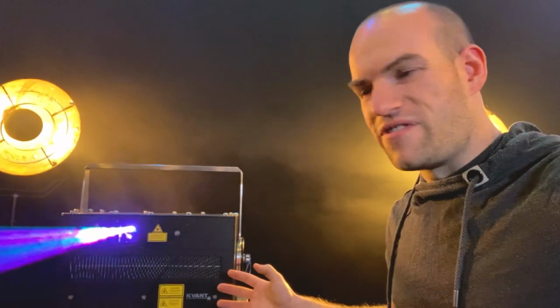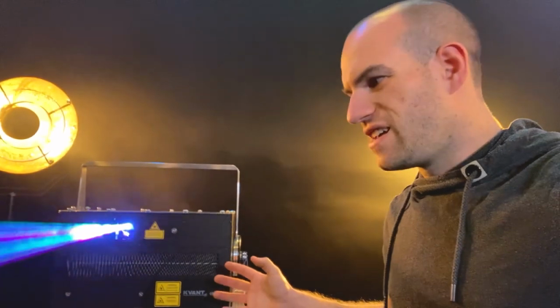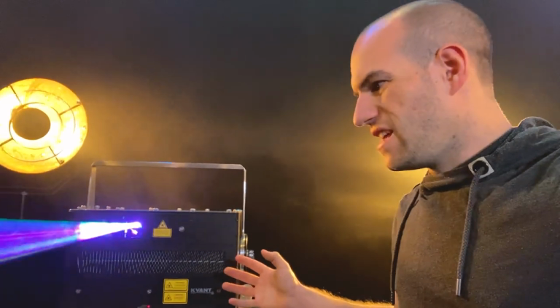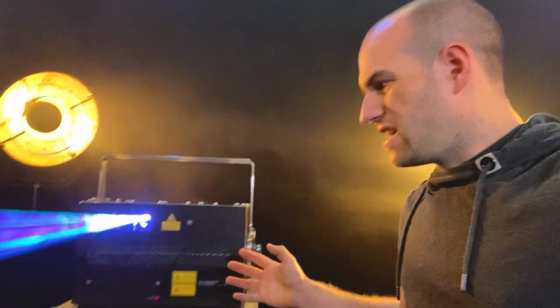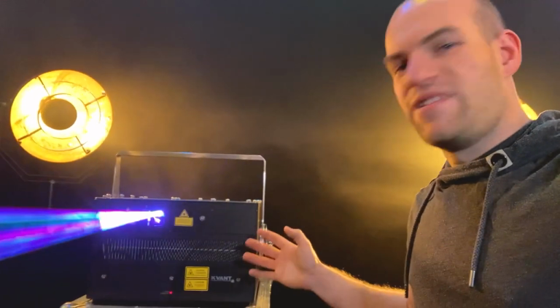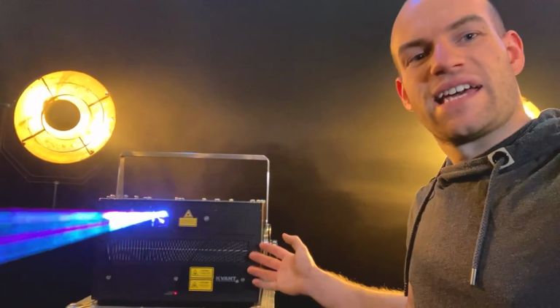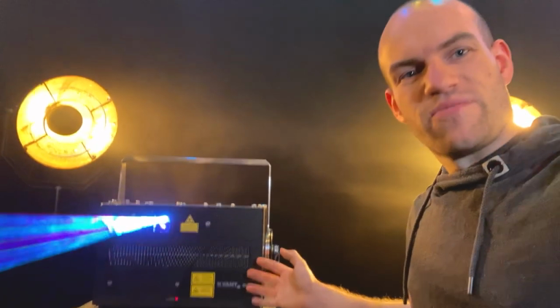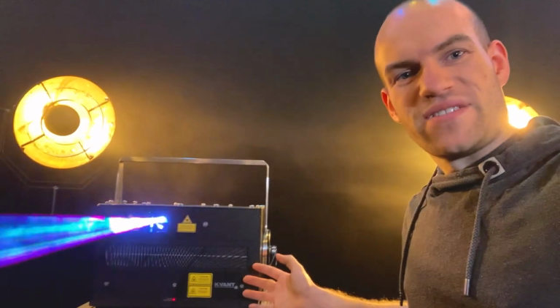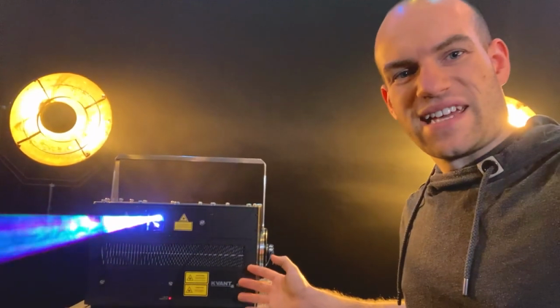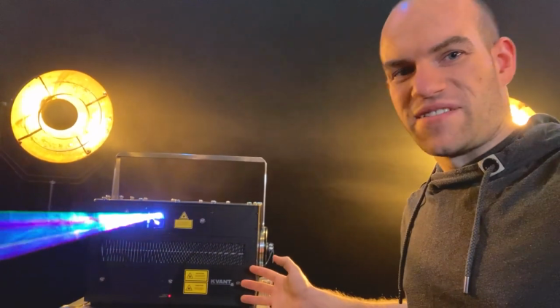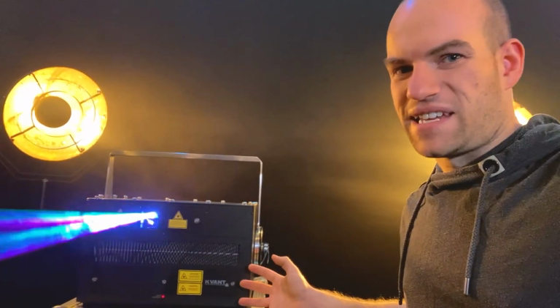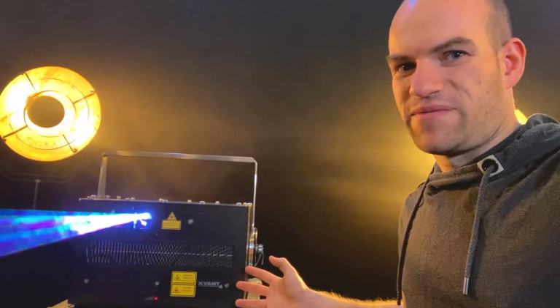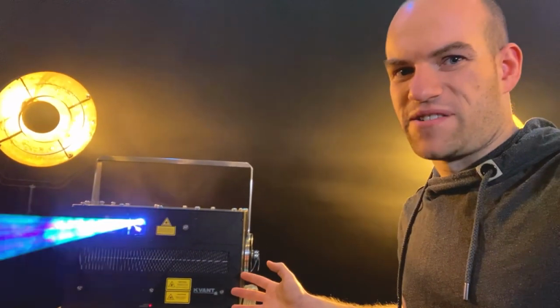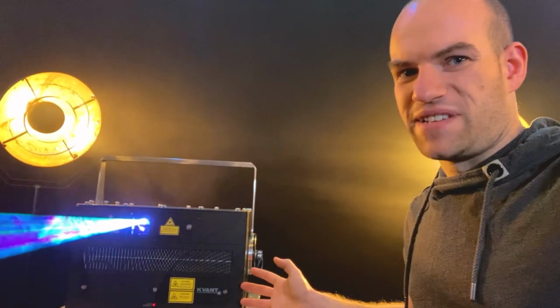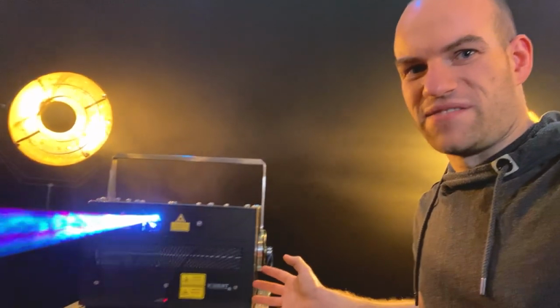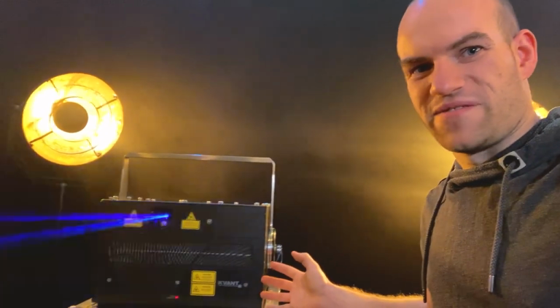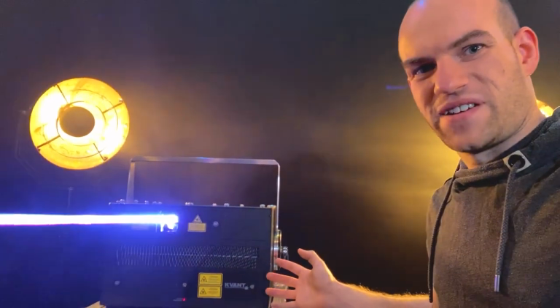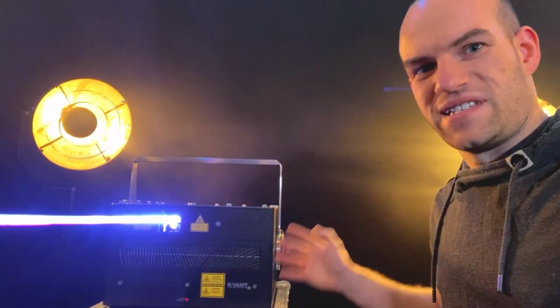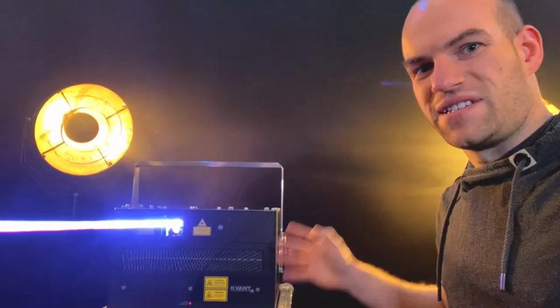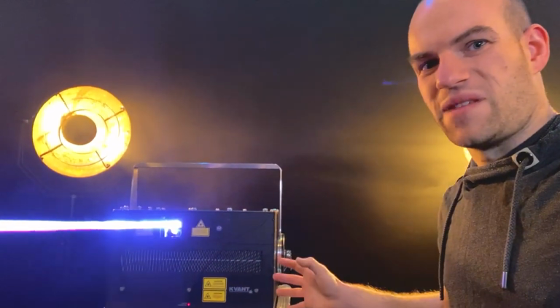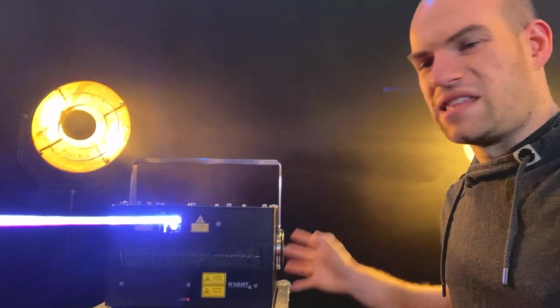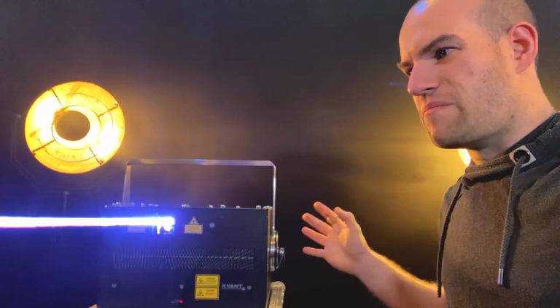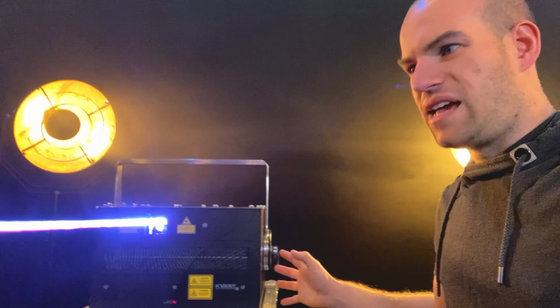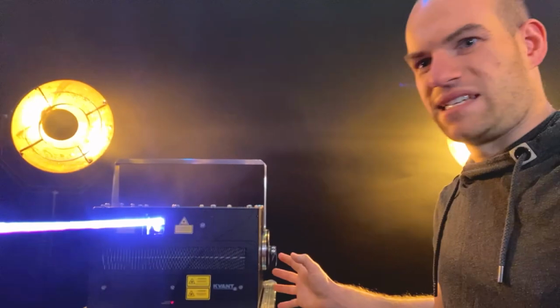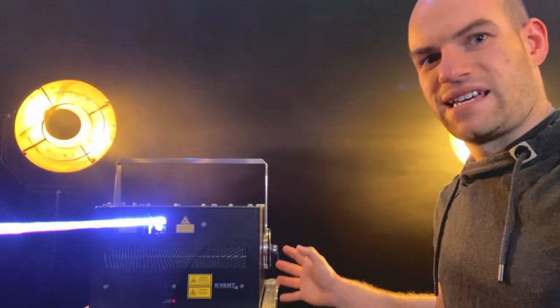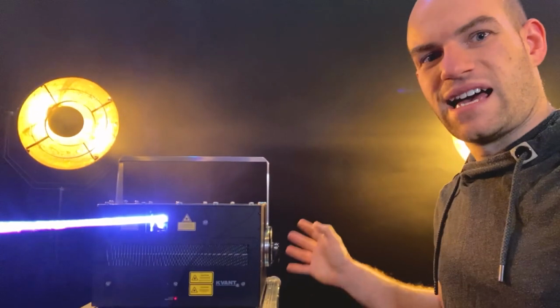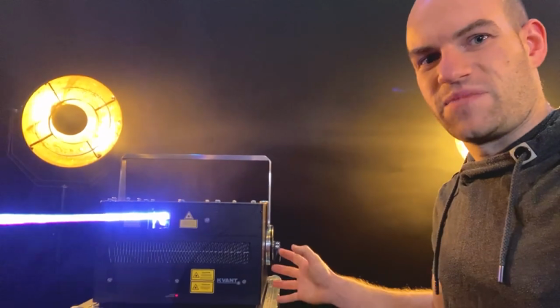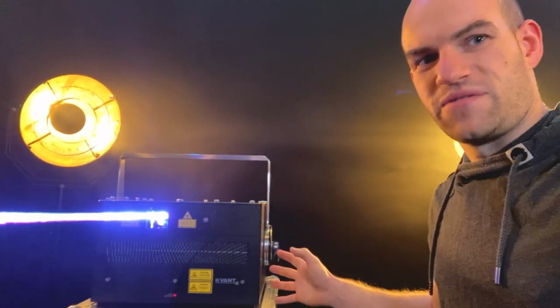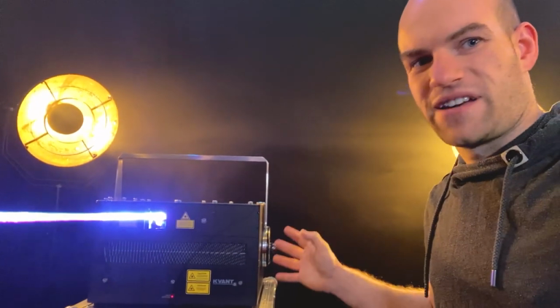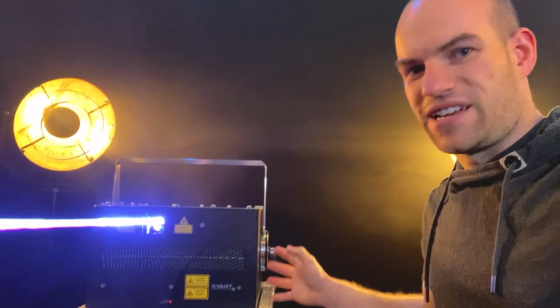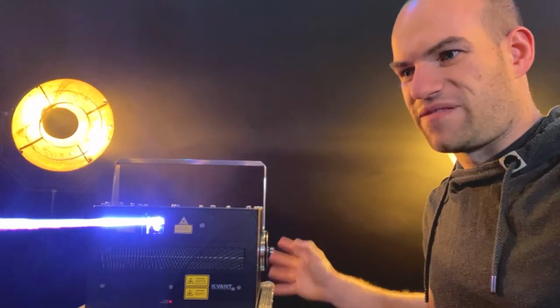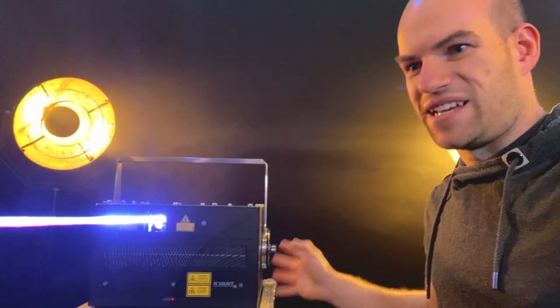I really cannot wait to take it out on stage when COVID is over, because this is going to be an amazing addition to my collection of lasers.